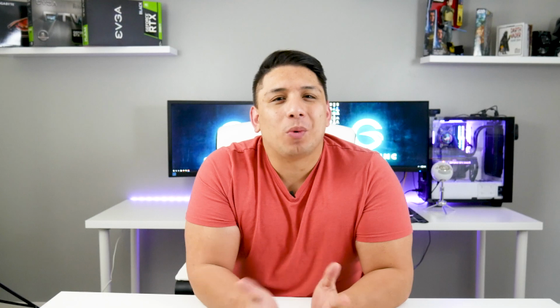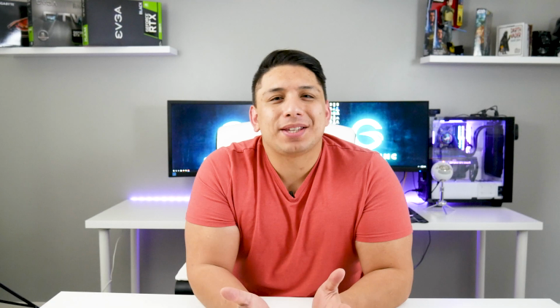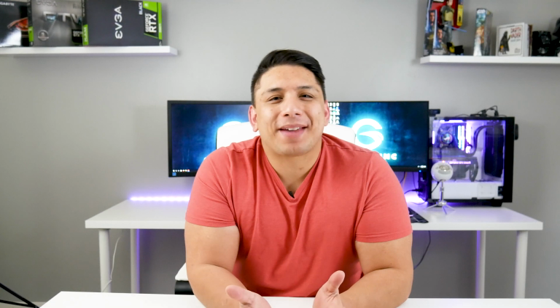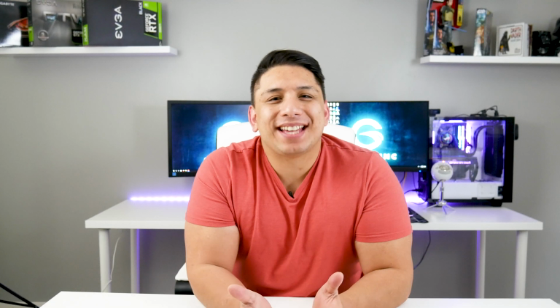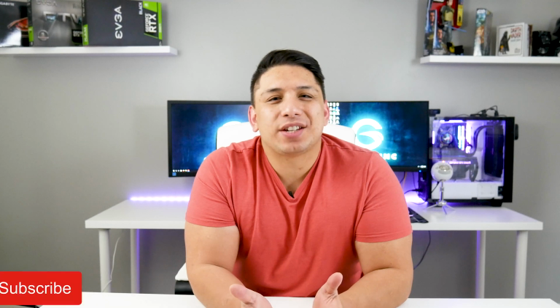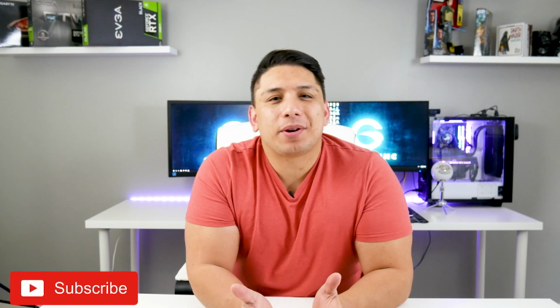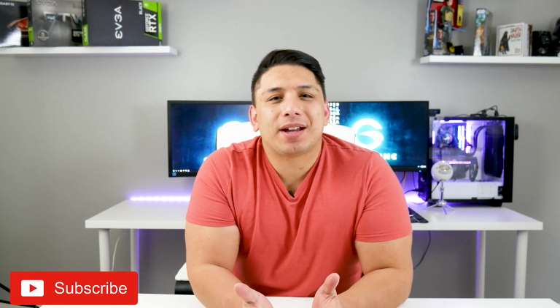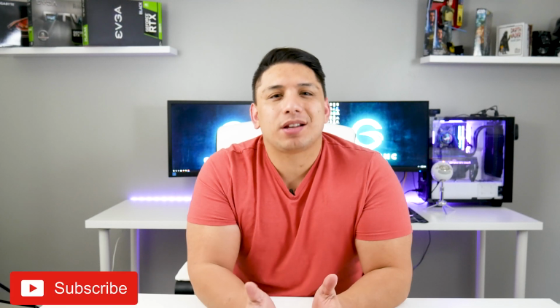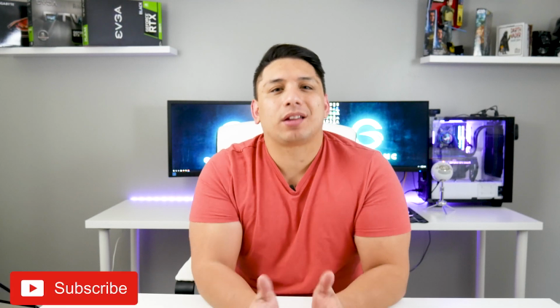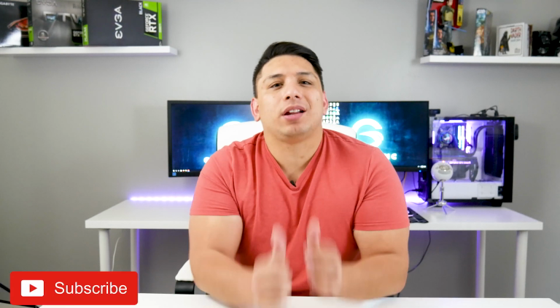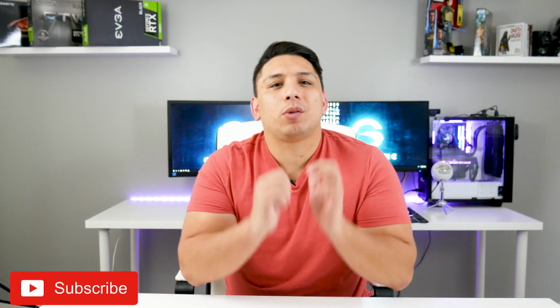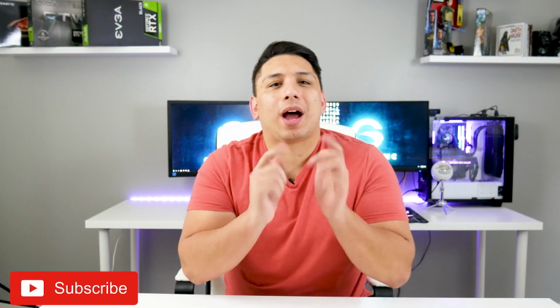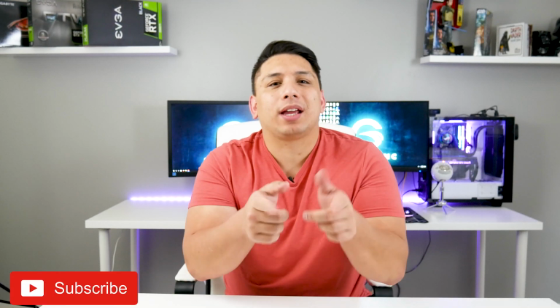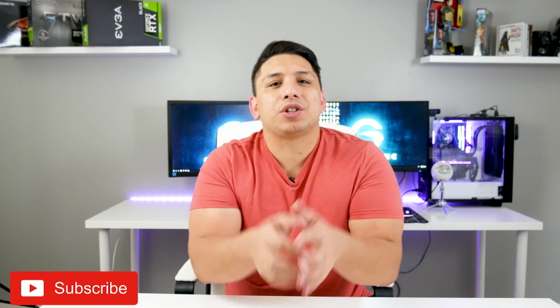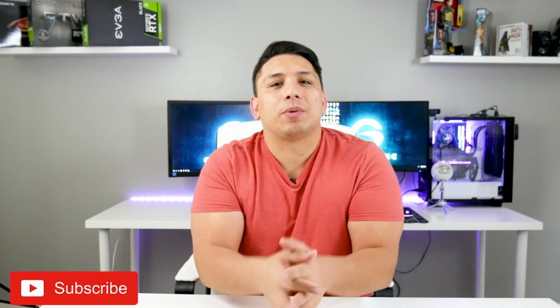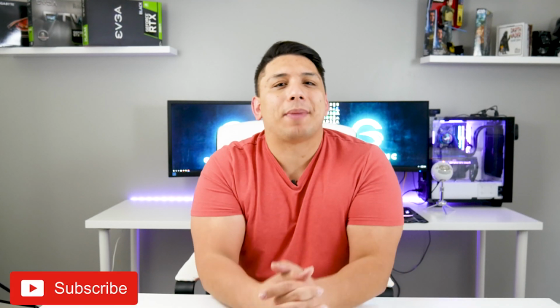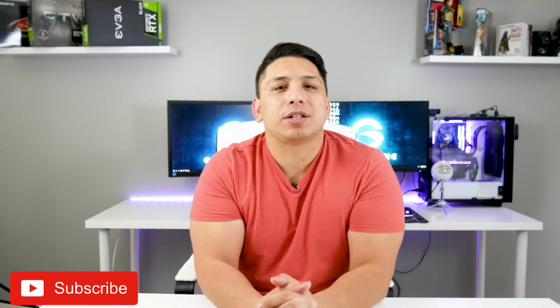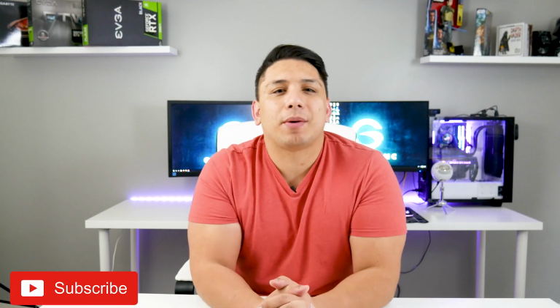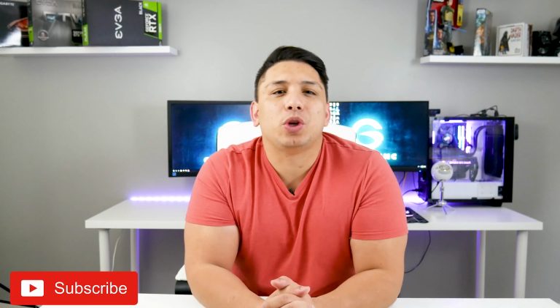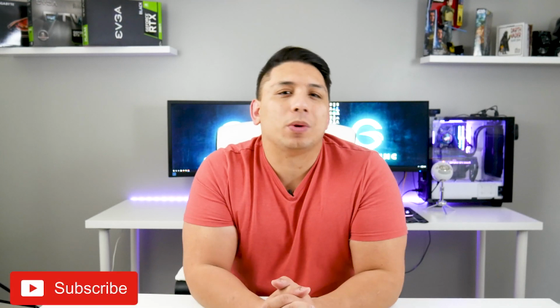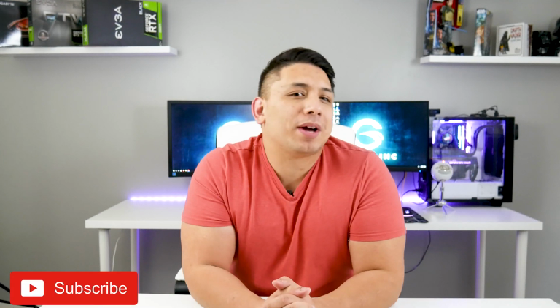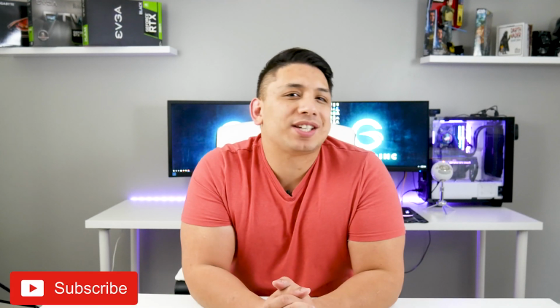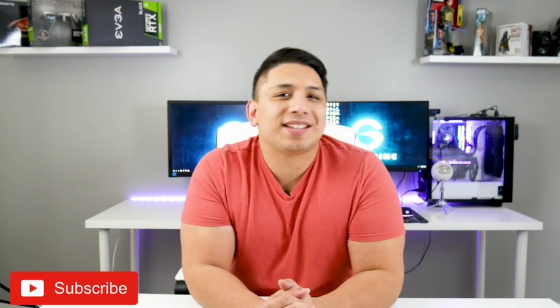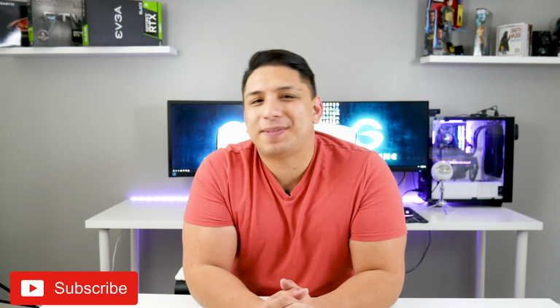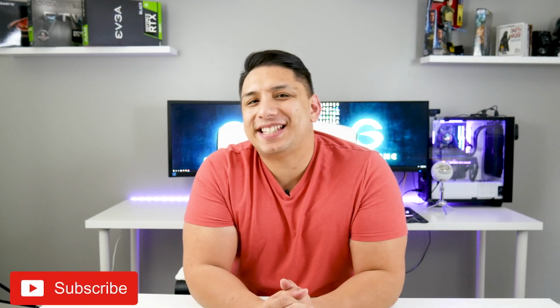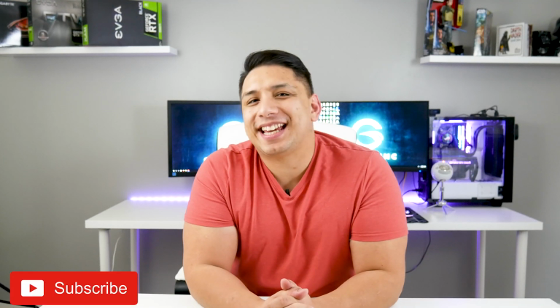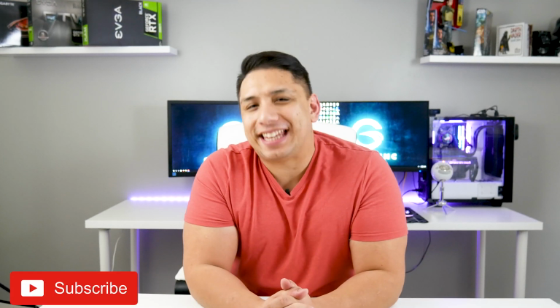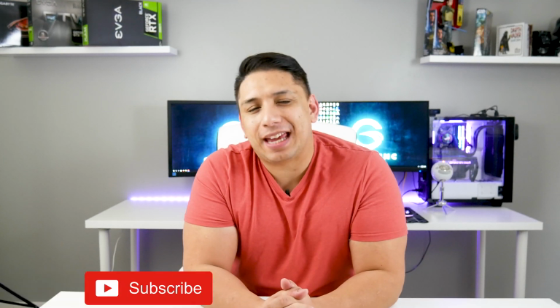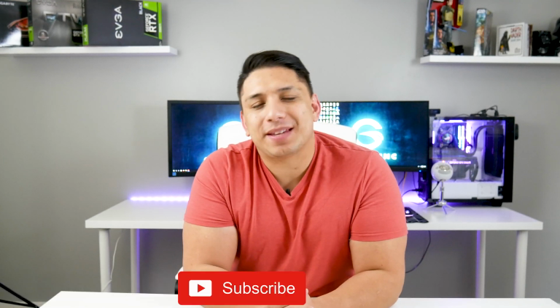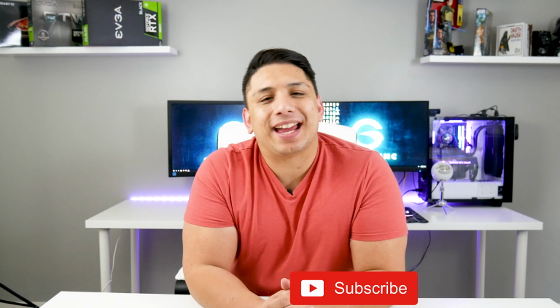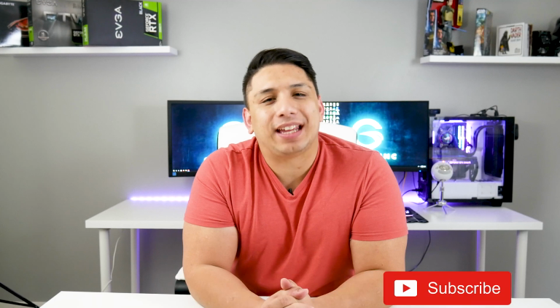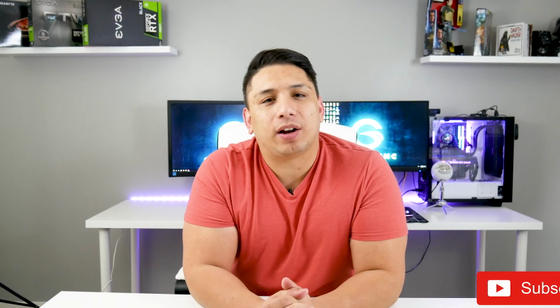What's up guys? Andrew here on my channel, Geared Inc., where I get to share what I'm passionate about with you. On my channel, it's PC Tech, Games, and Gear.